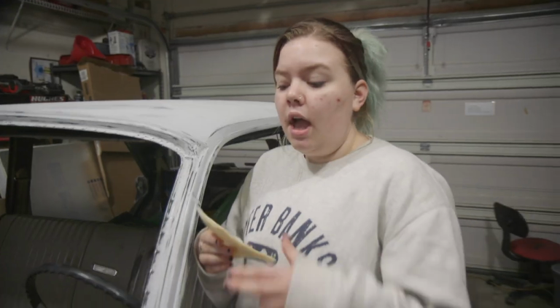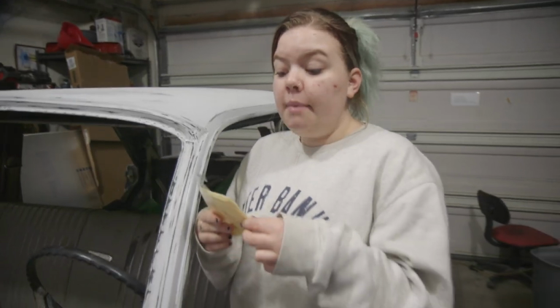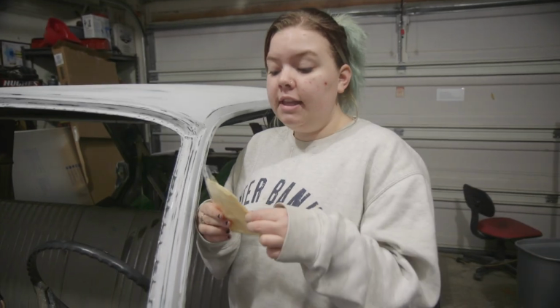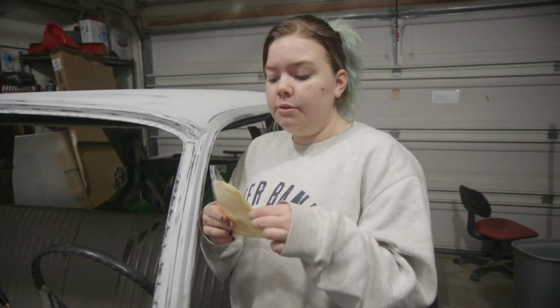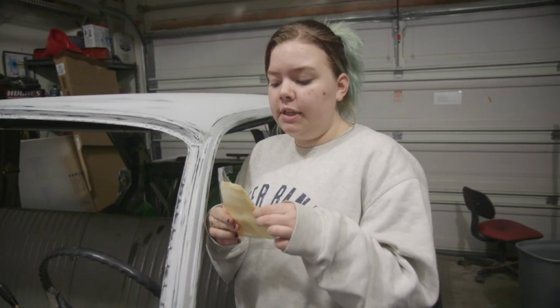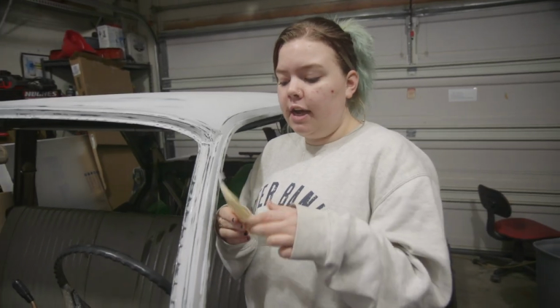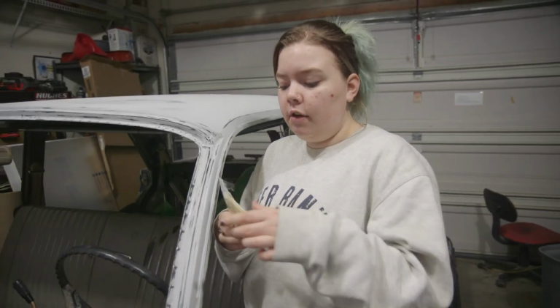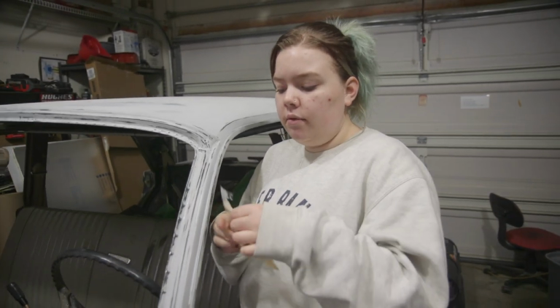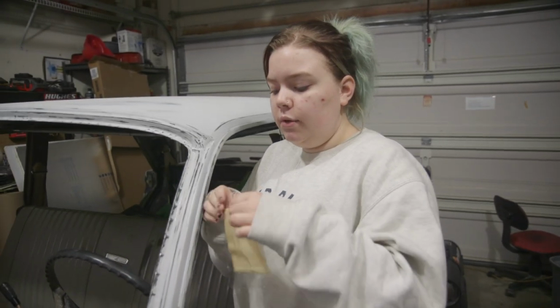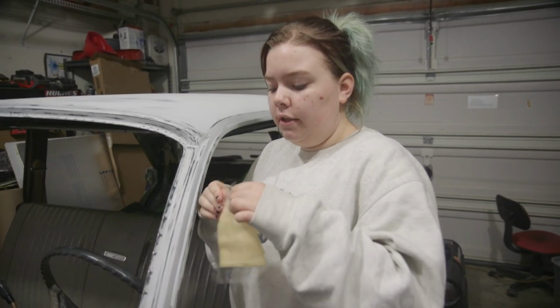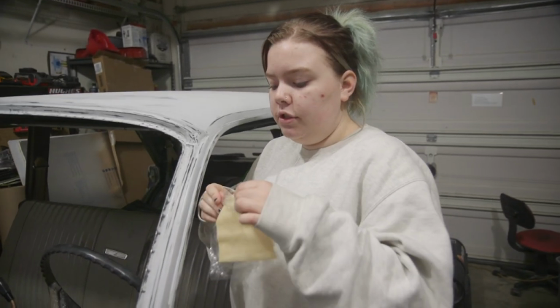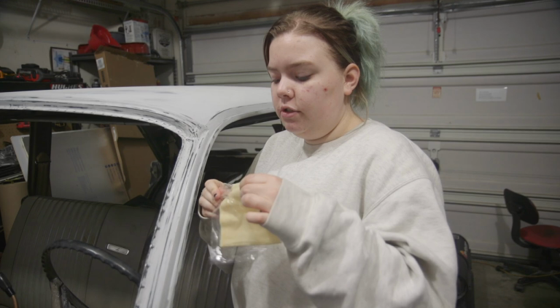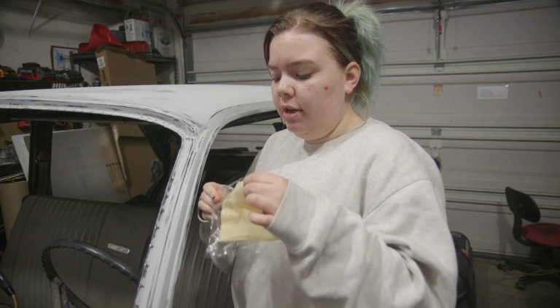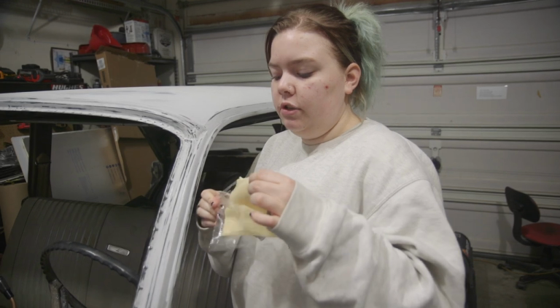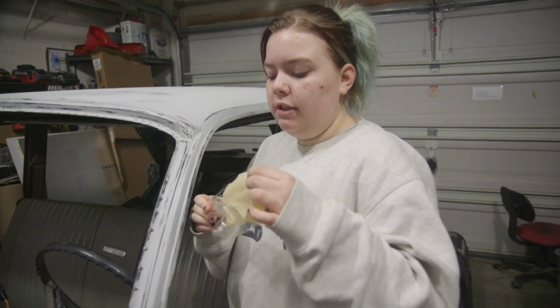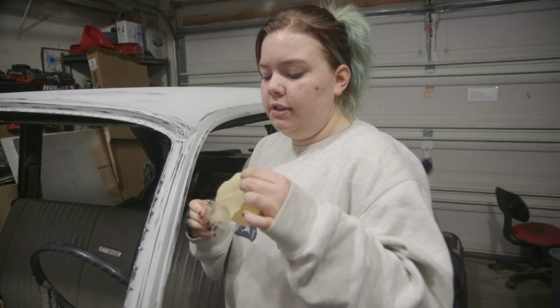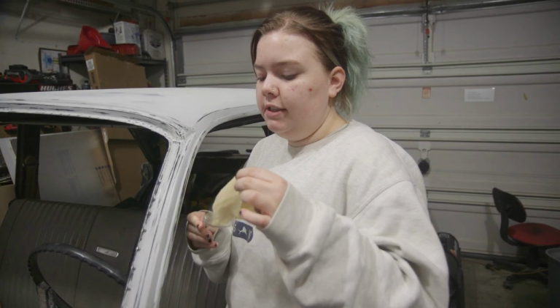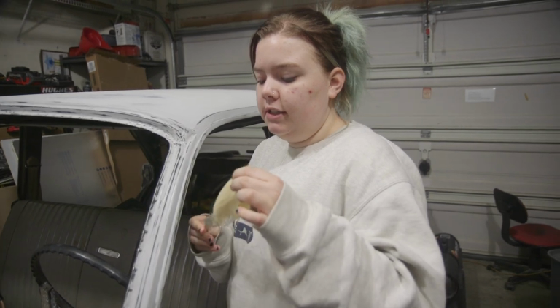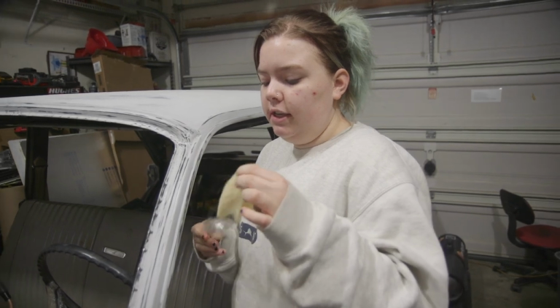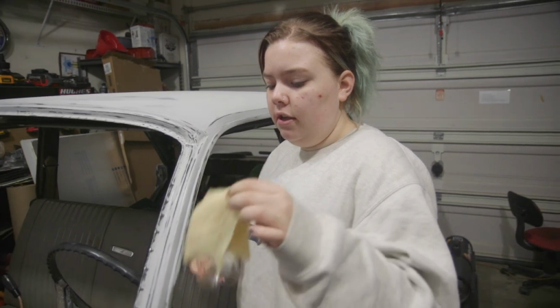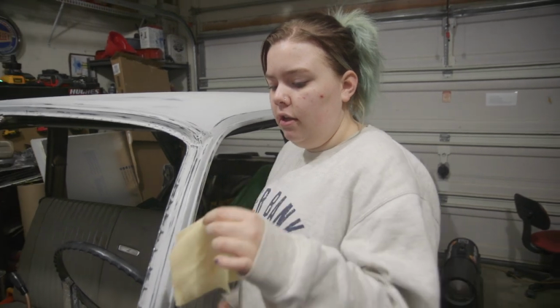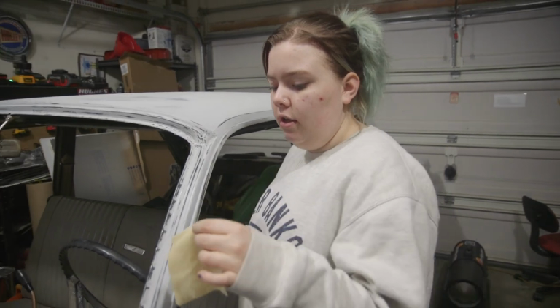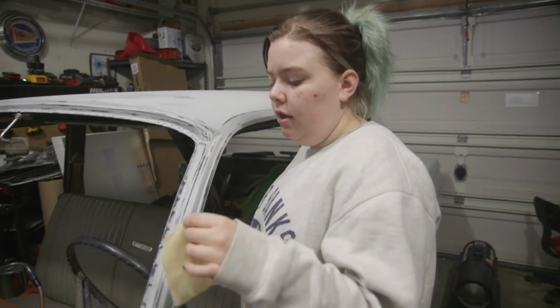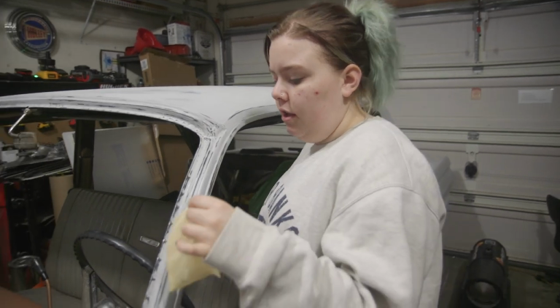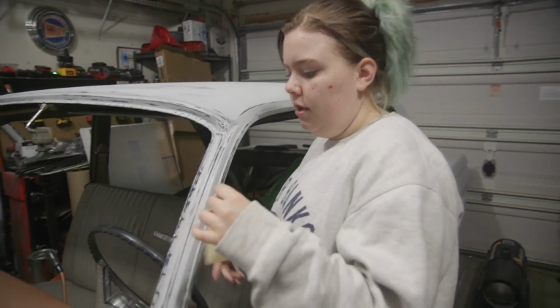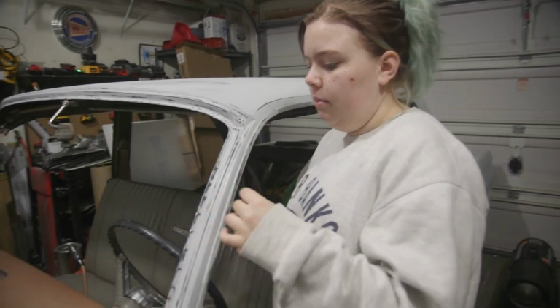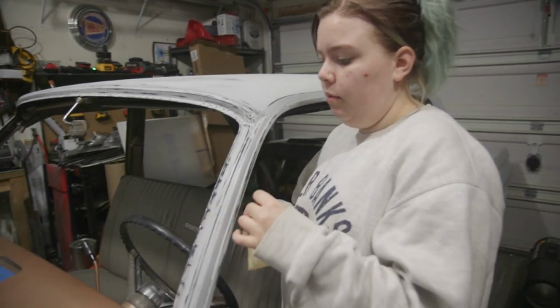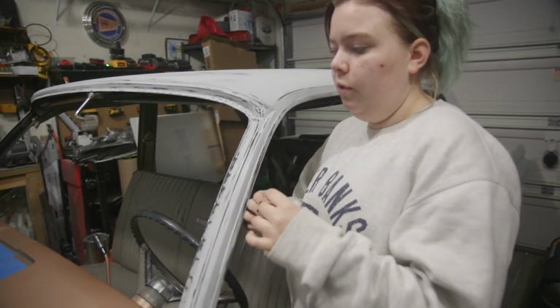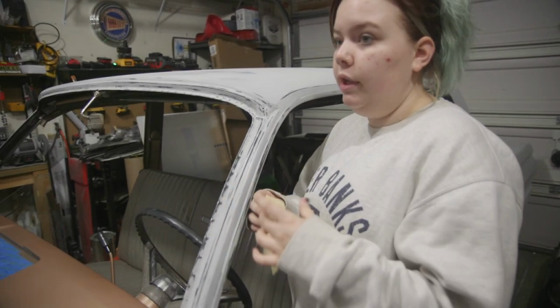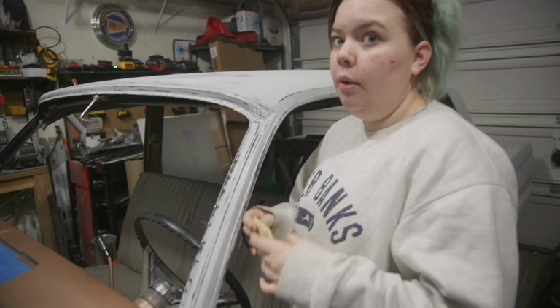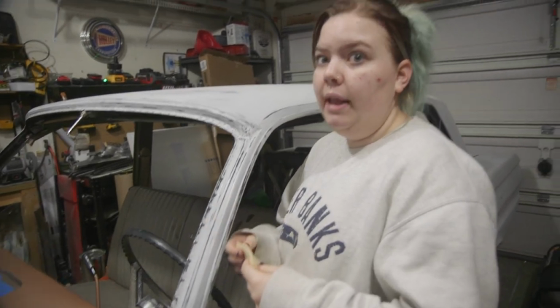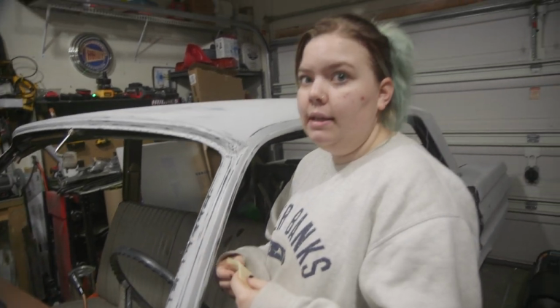I'm going to hit the surface with a tack cloth real quick just to make sure it's nice and clean before we paint.